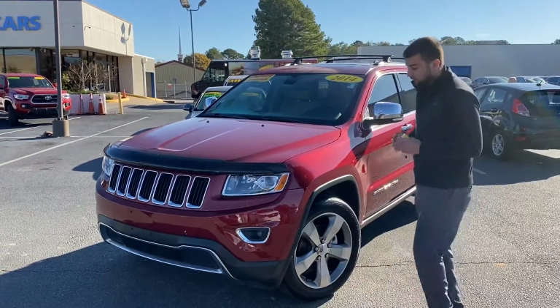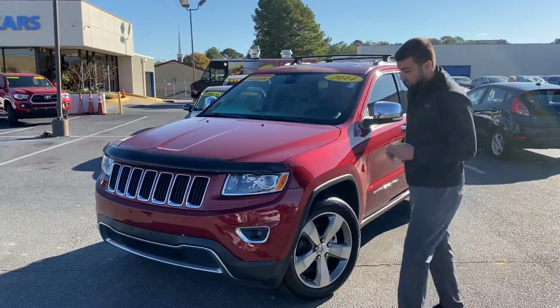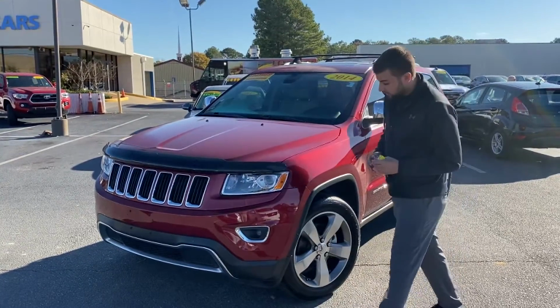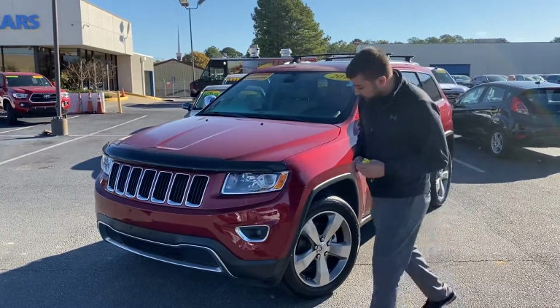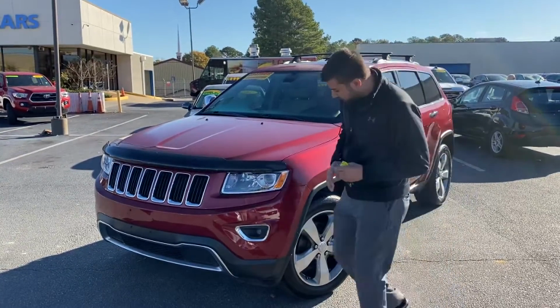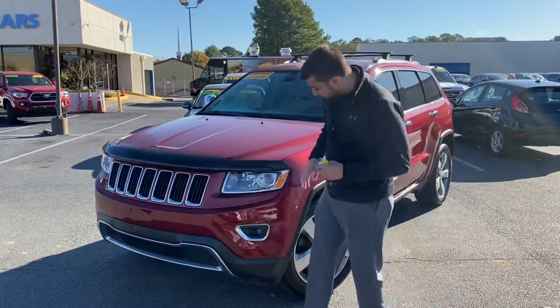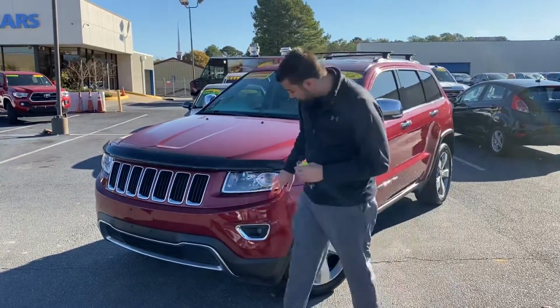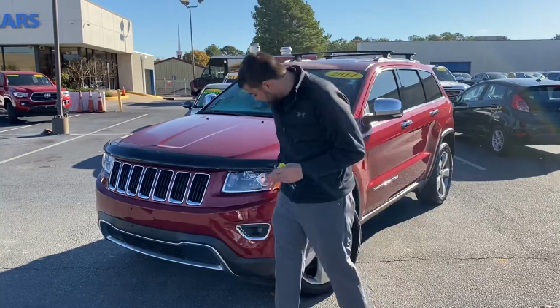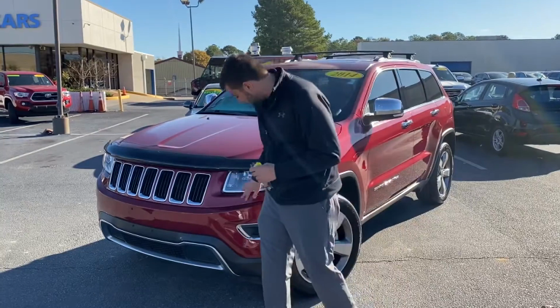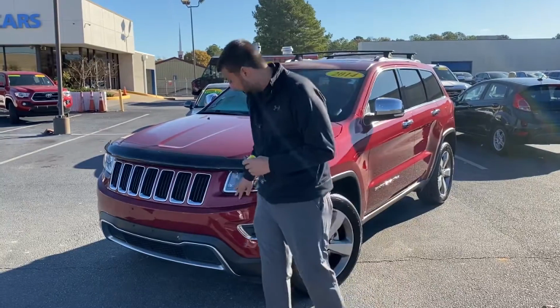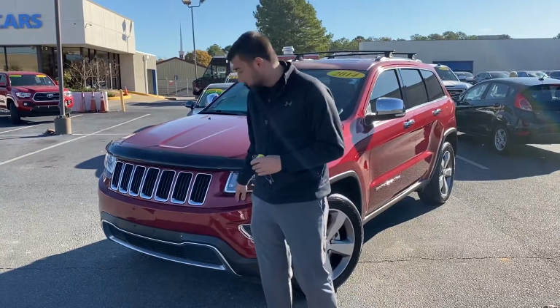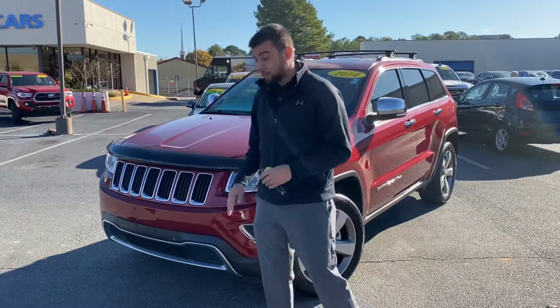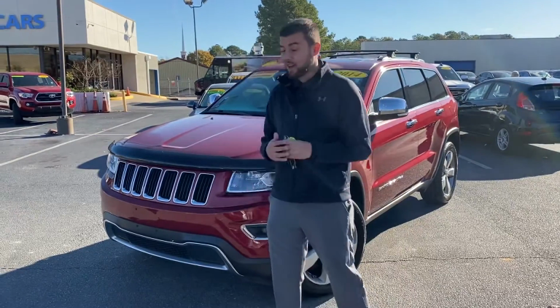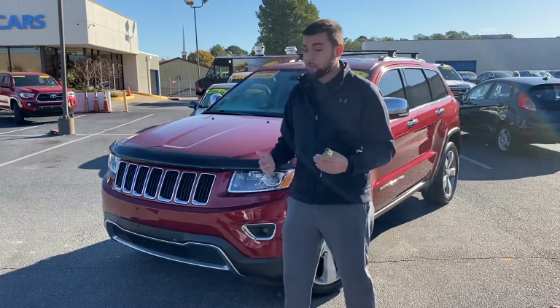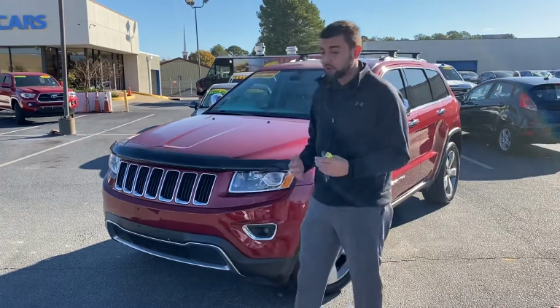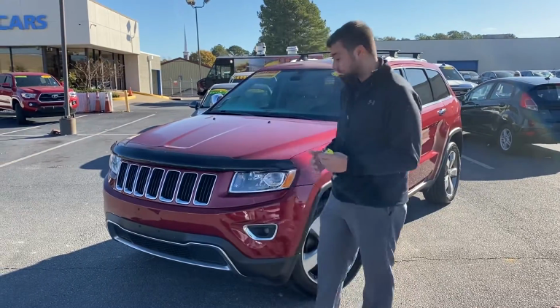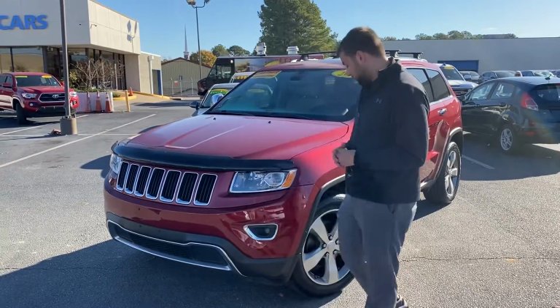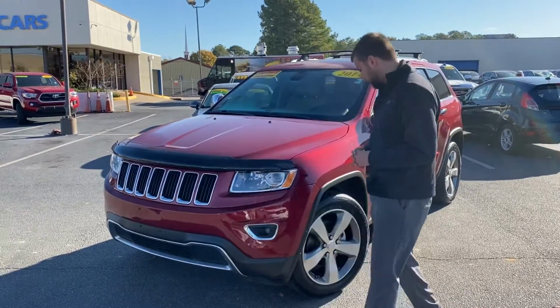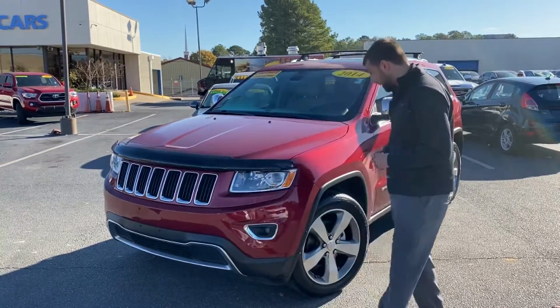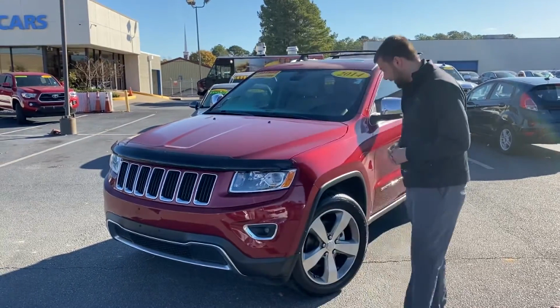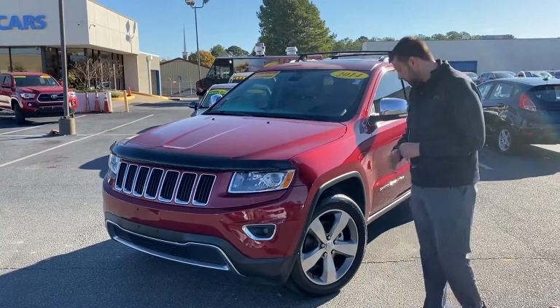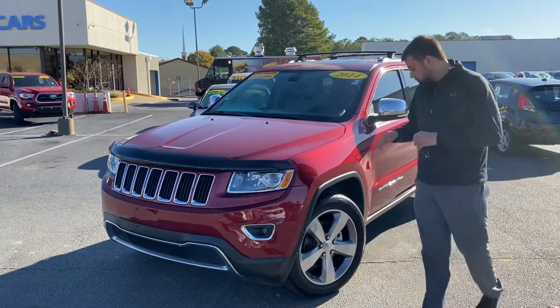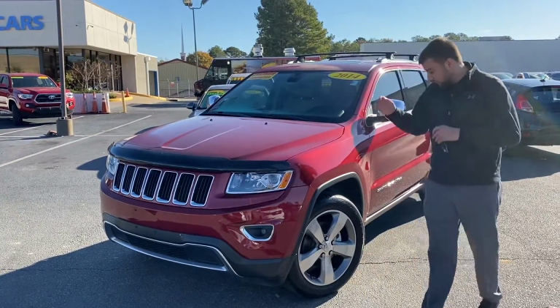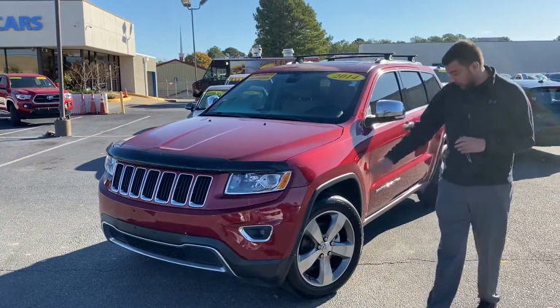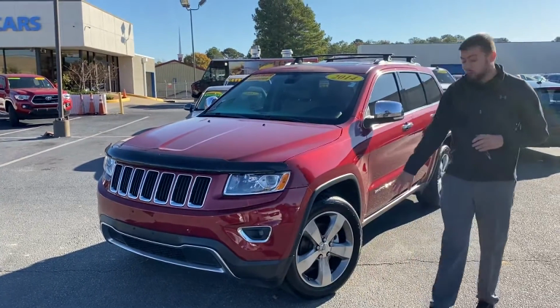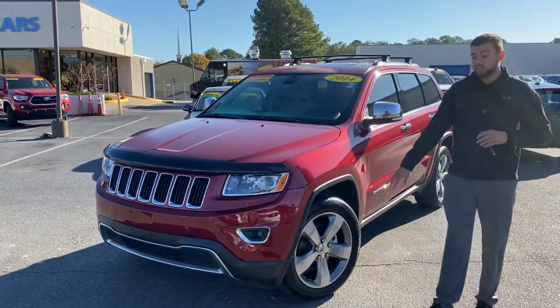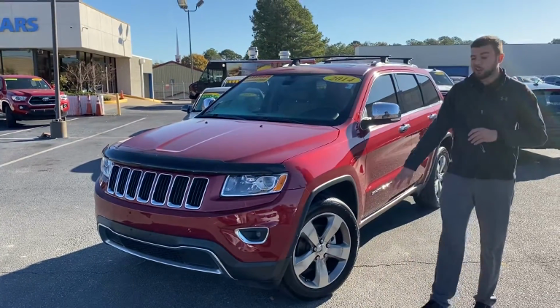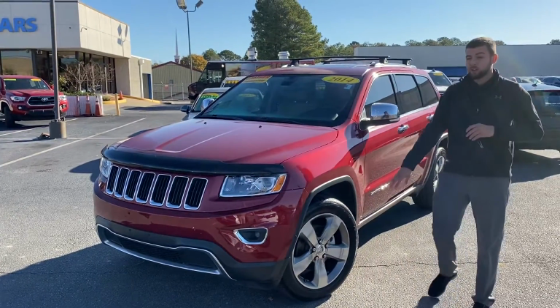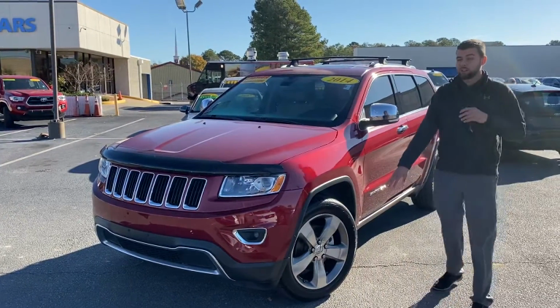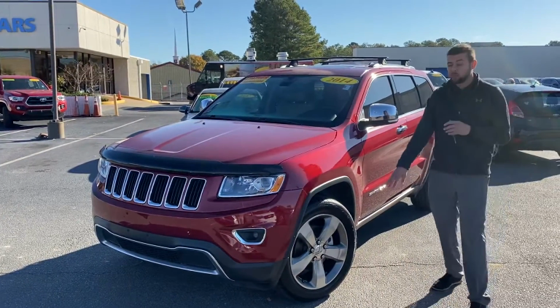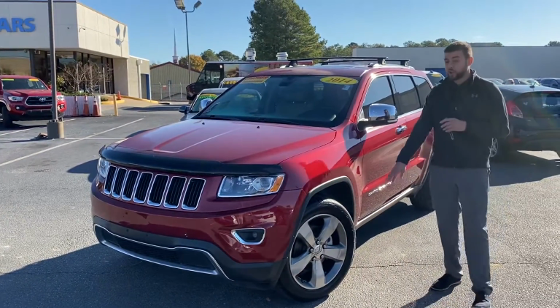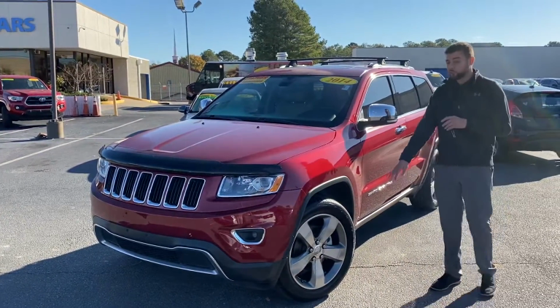As you can see here, you're going to have your LED headlights — it's going to make it a lot more visible for you at night. You also have your alloy steel wheel Jeep rims.